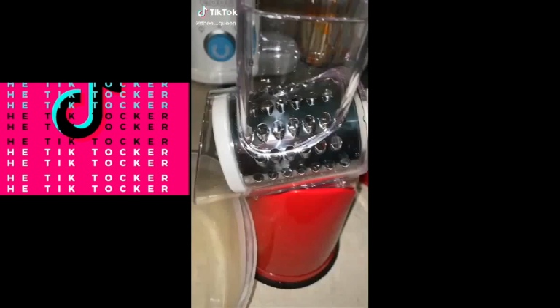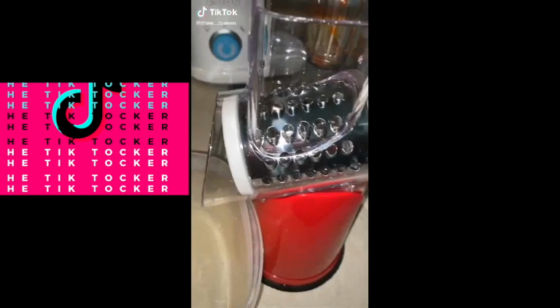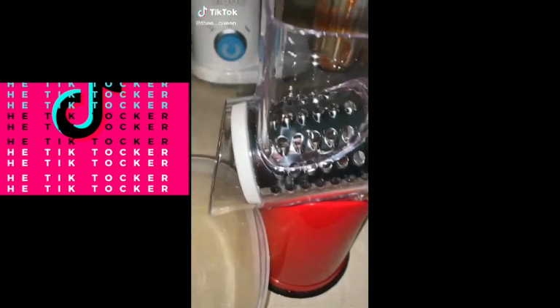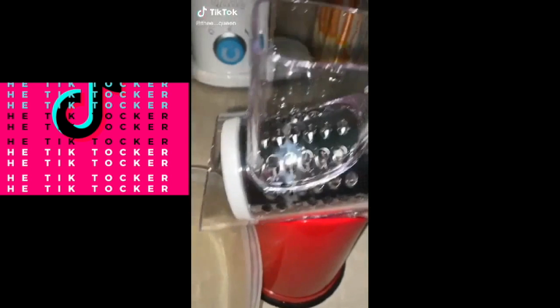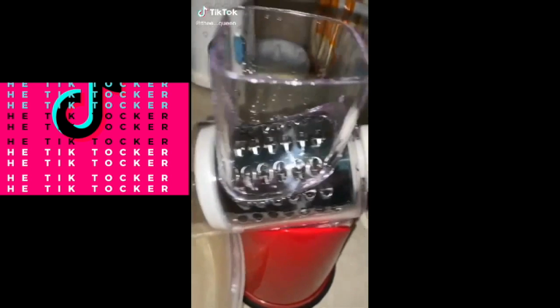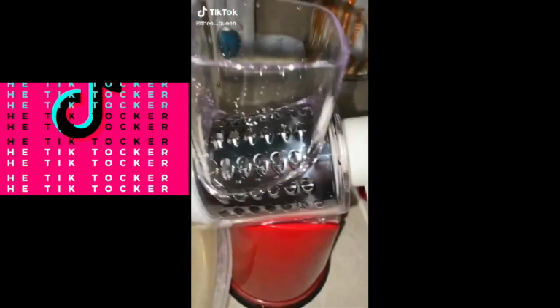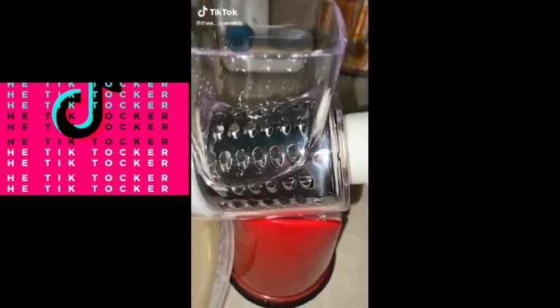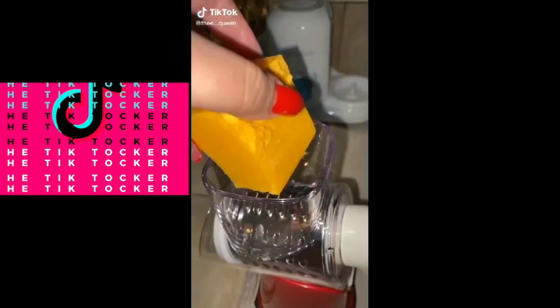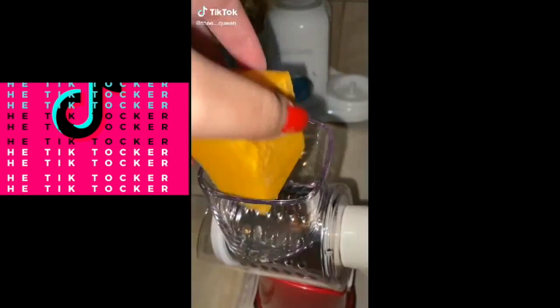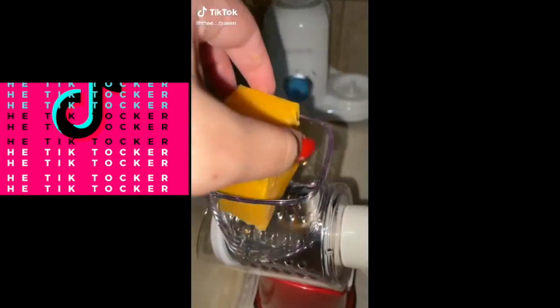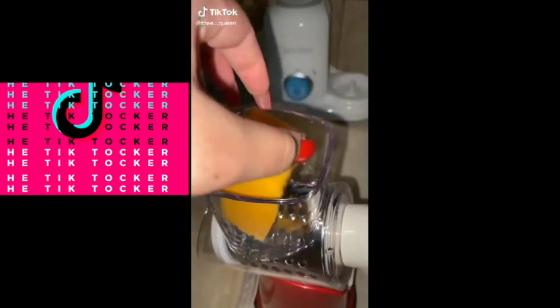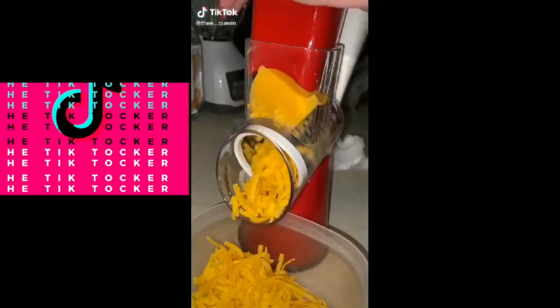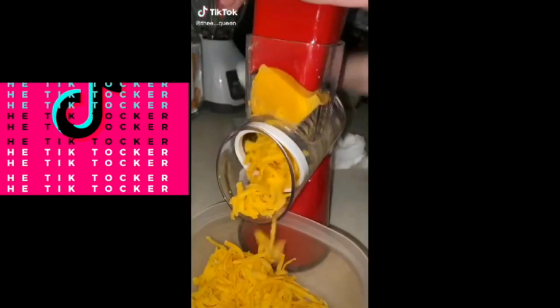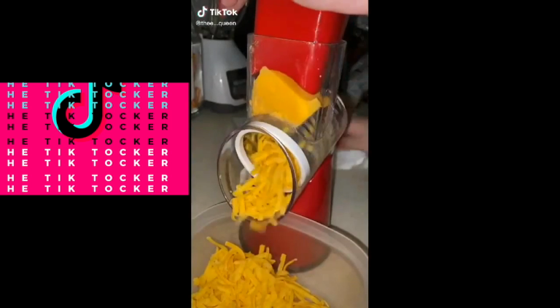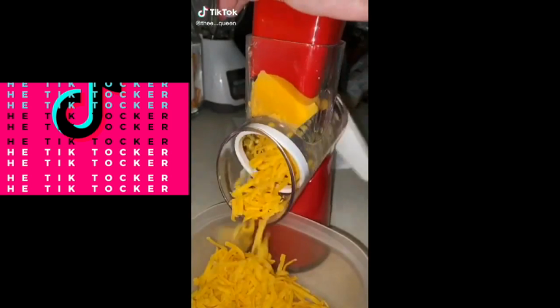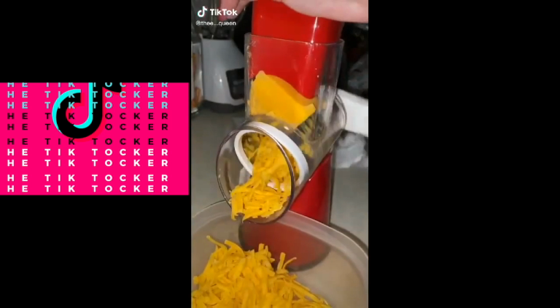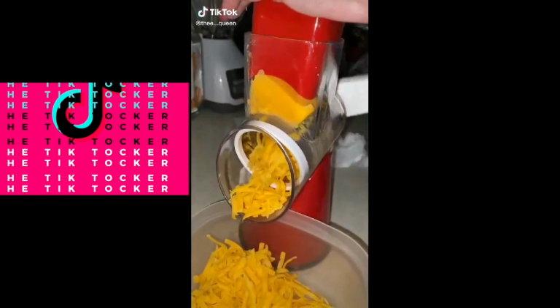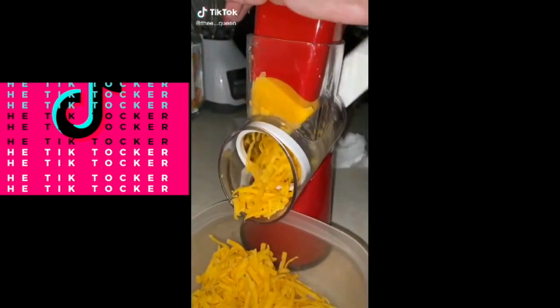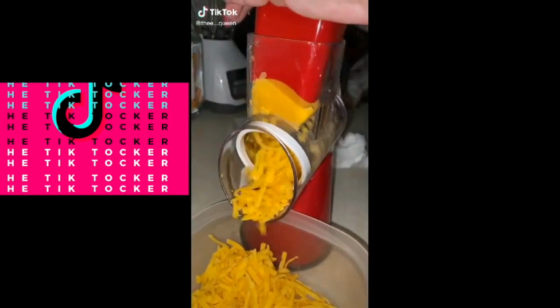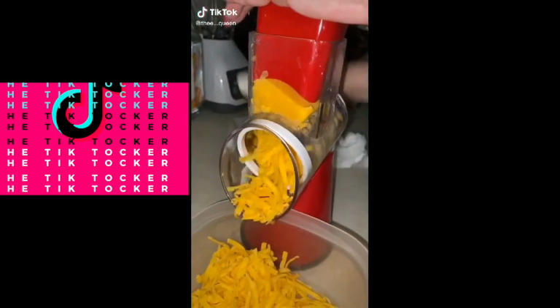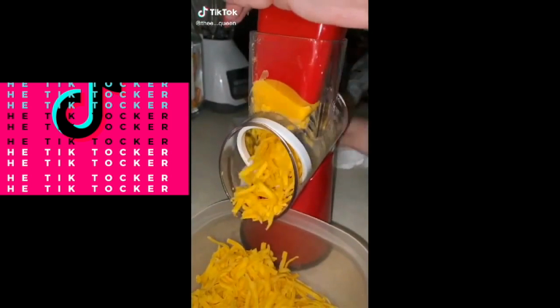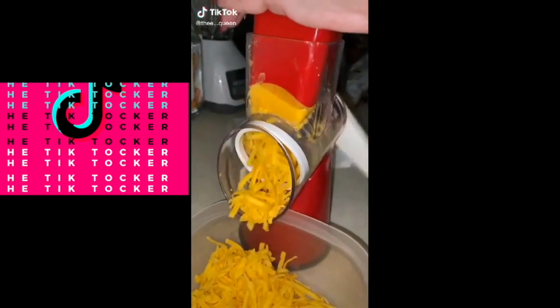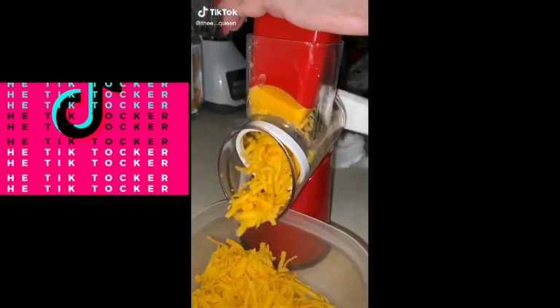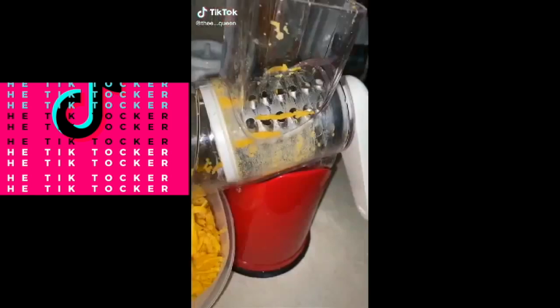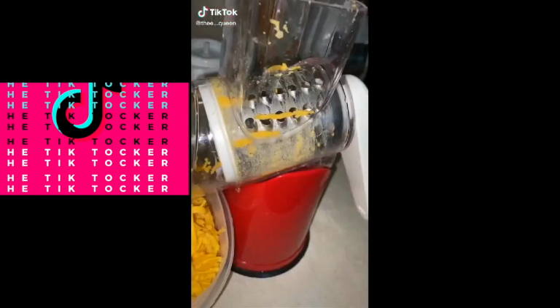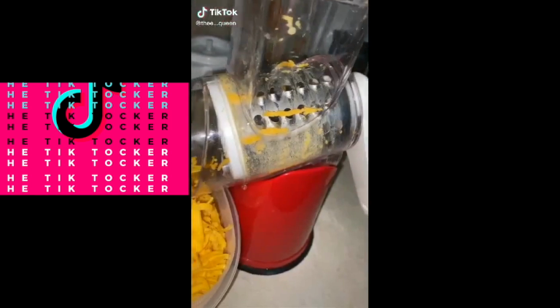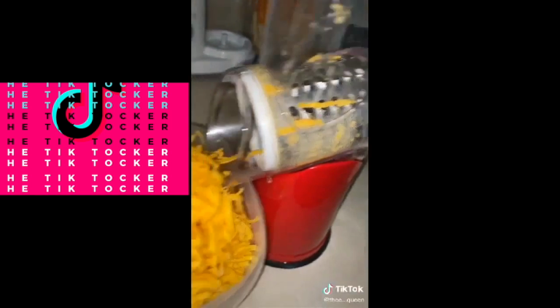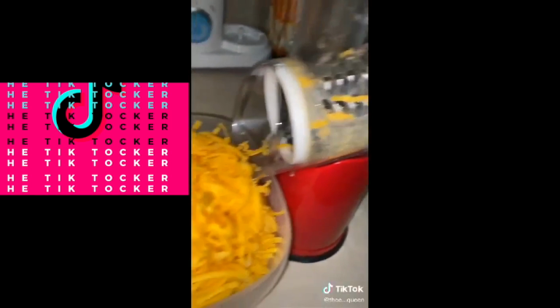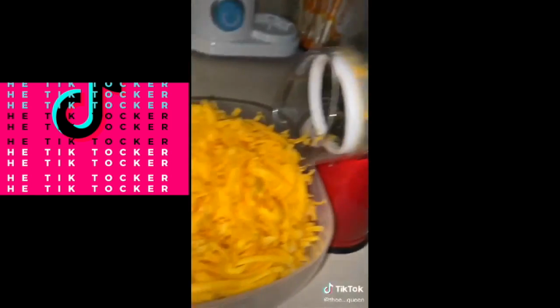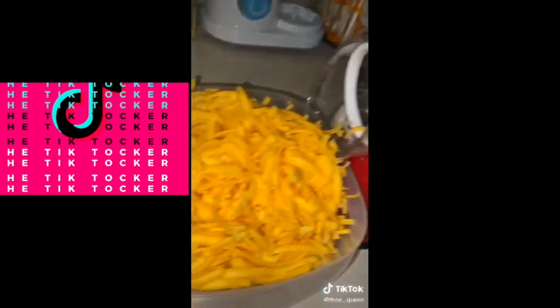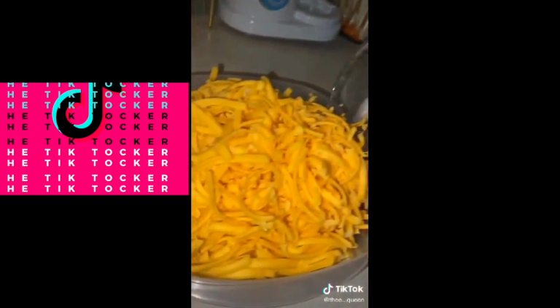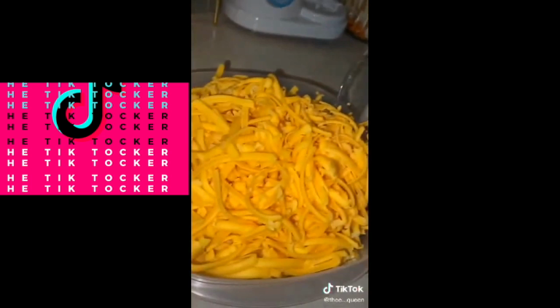There is nothing that makes me more excited than a new kitchen gadget — look at this! The cheese comes out so good.